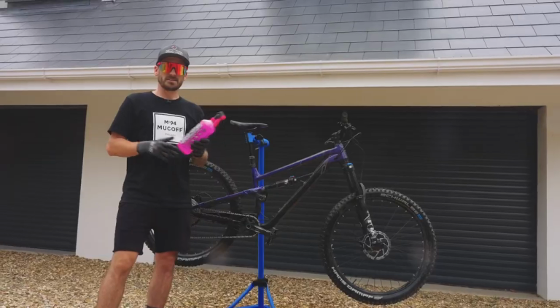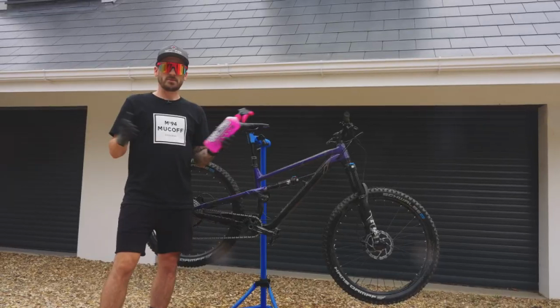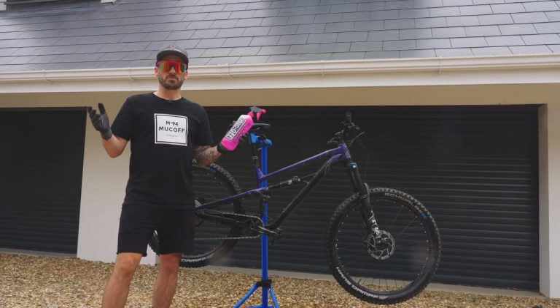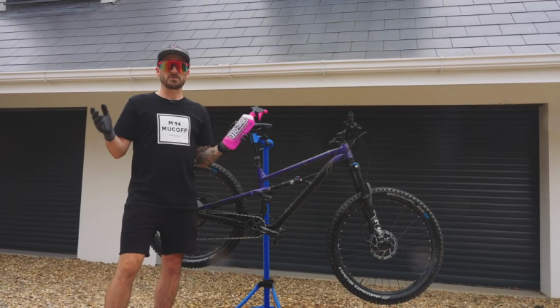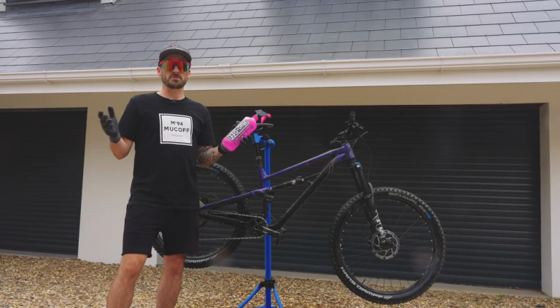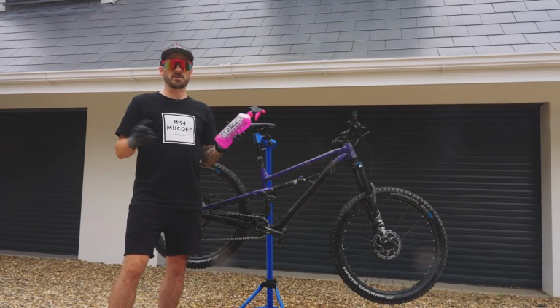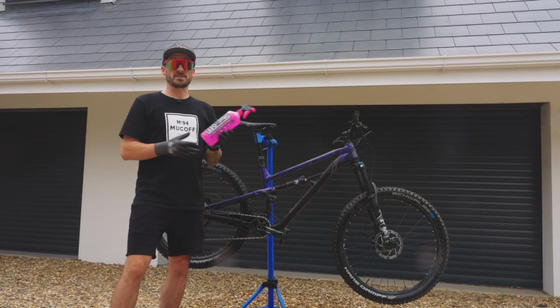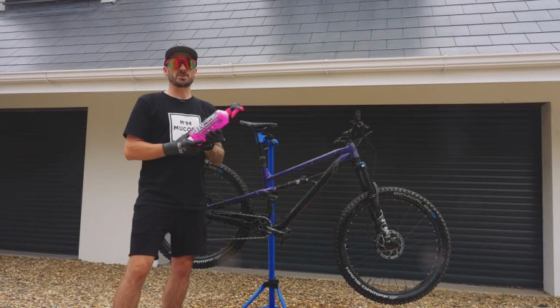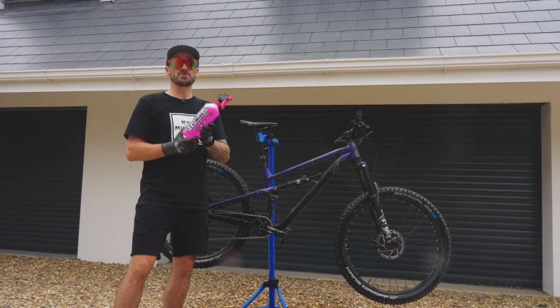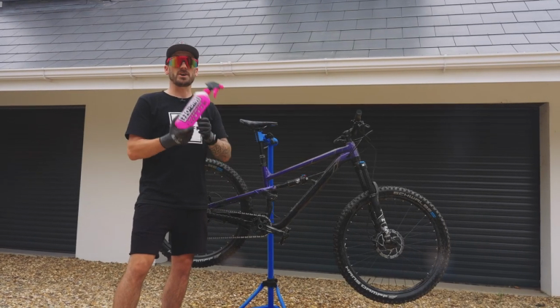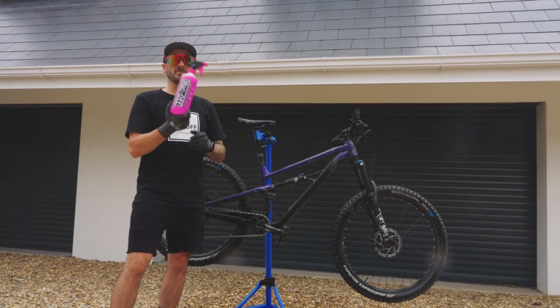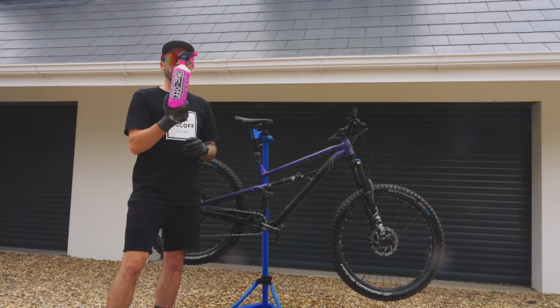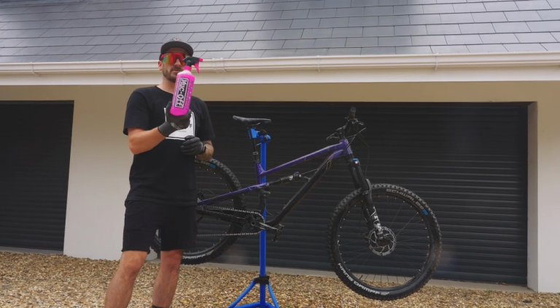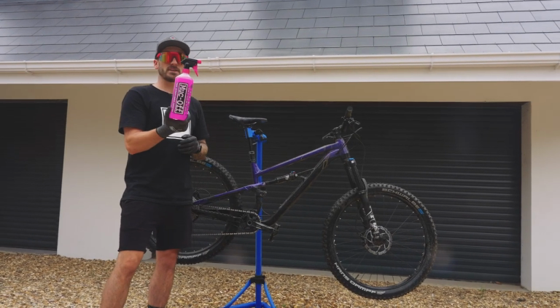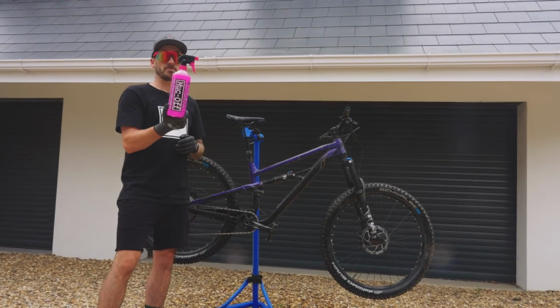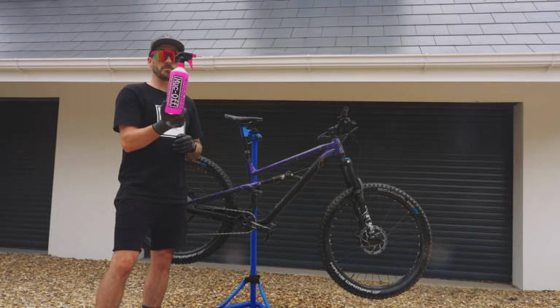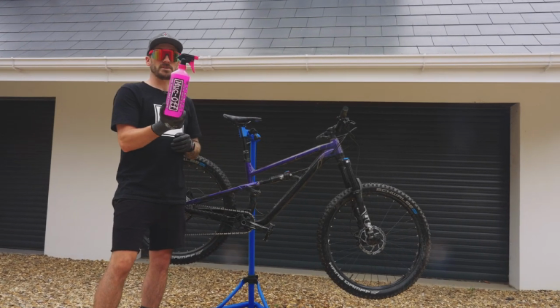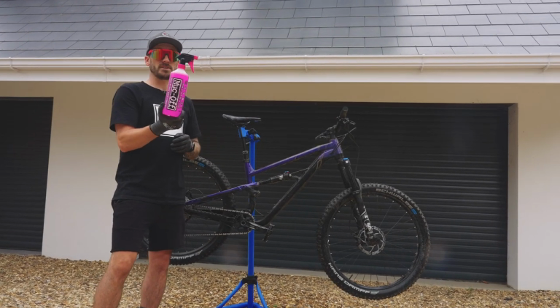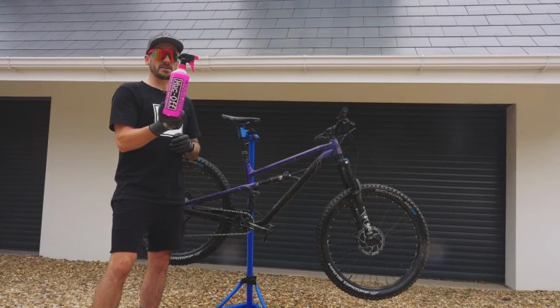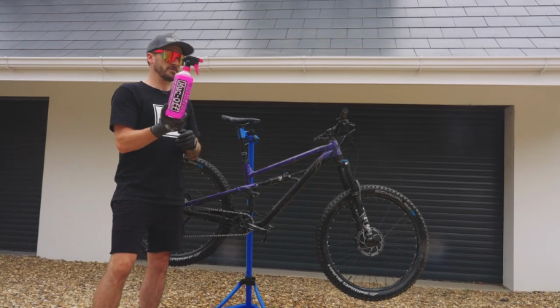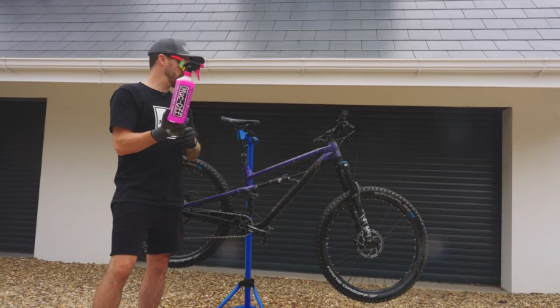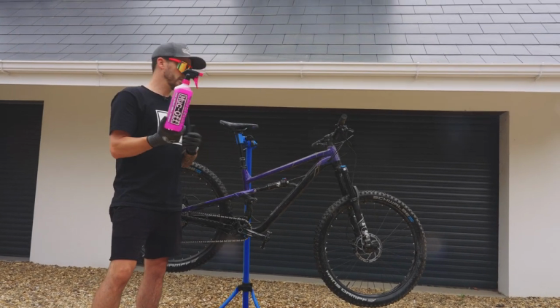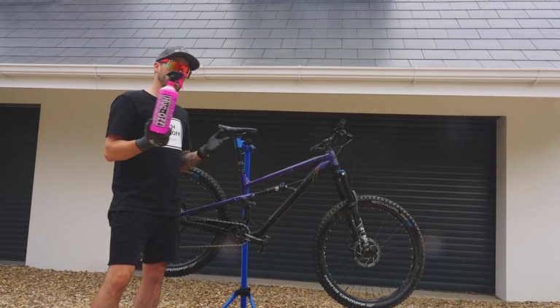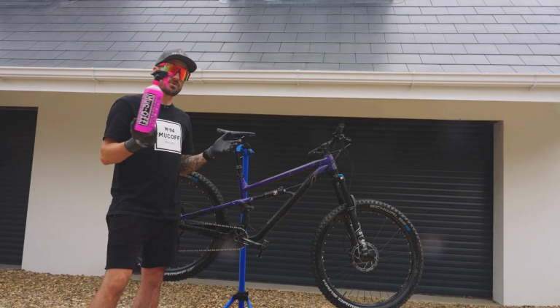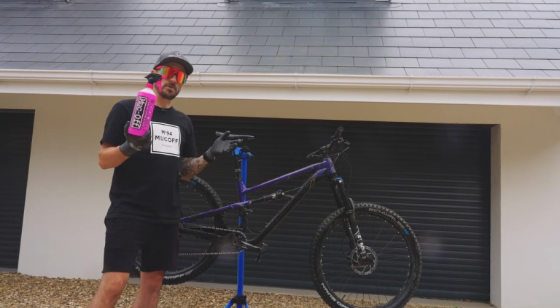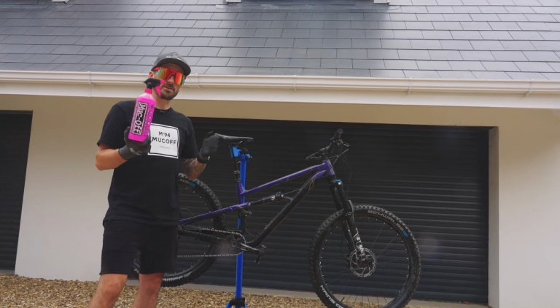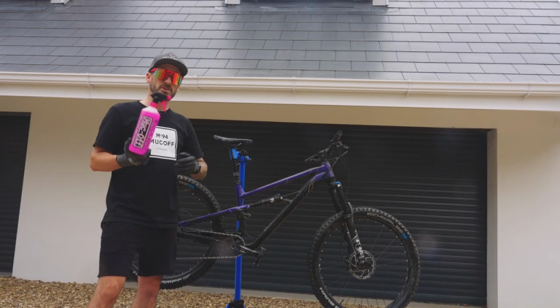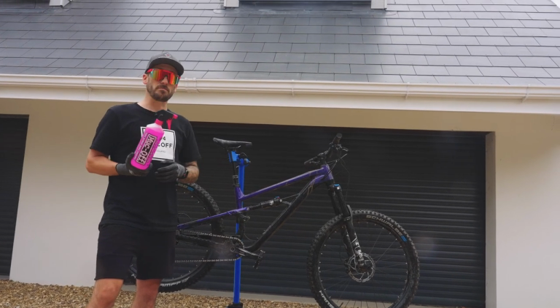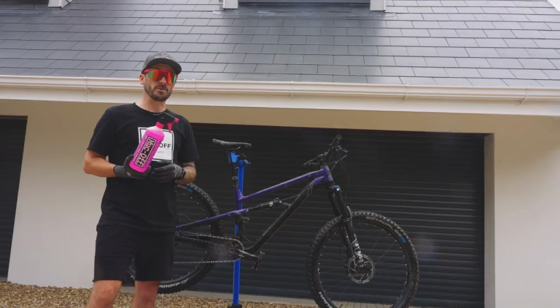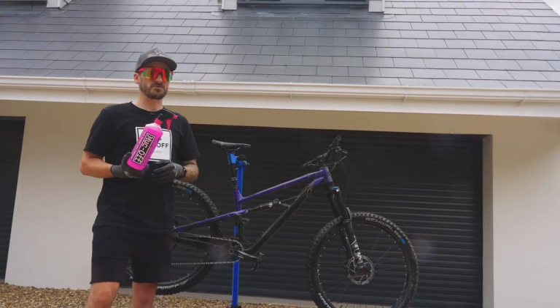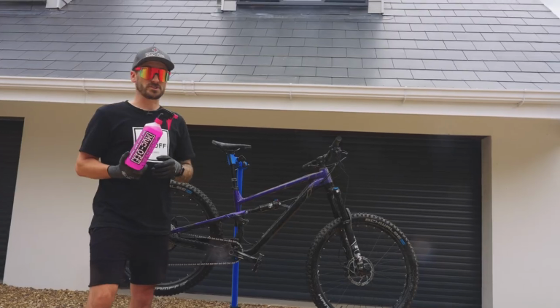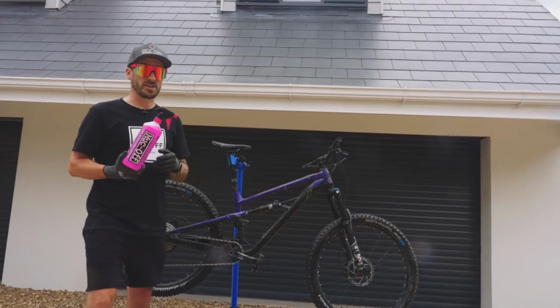Now we've pre-rinsed the bike, it's time to use our Nanotech Bike Cleaner. This is going to get your bike looking box fresh again.